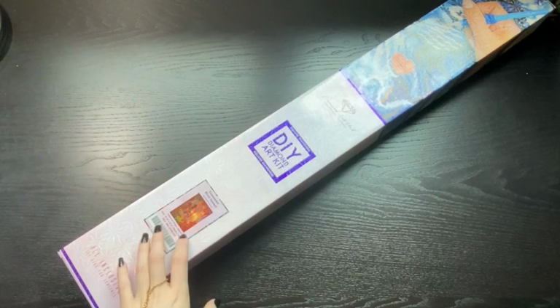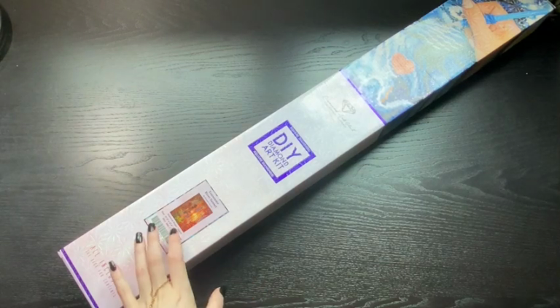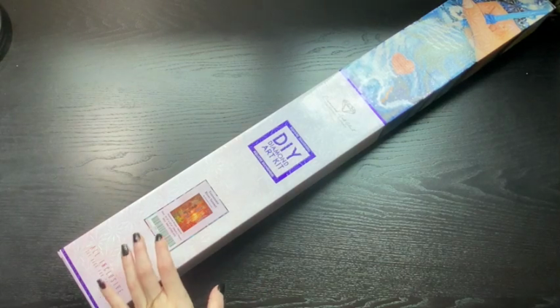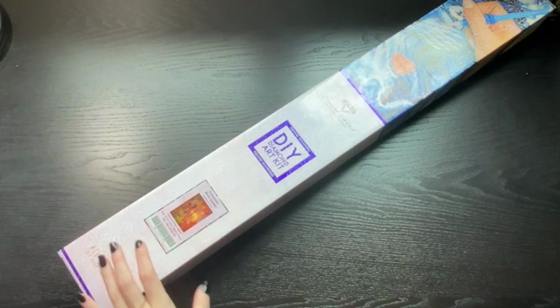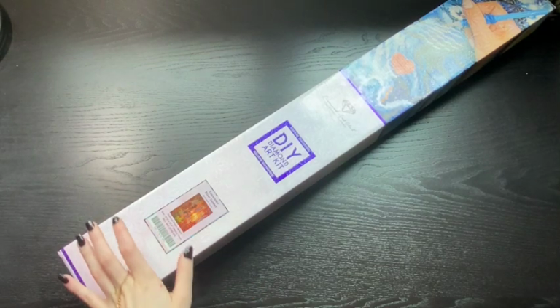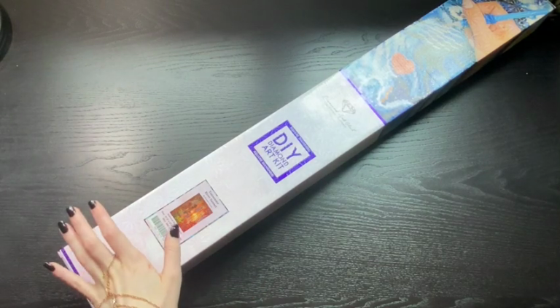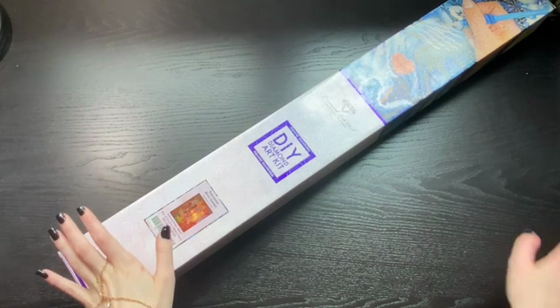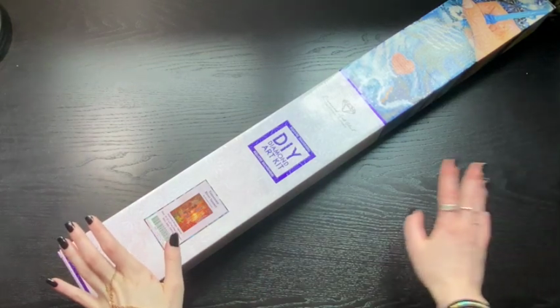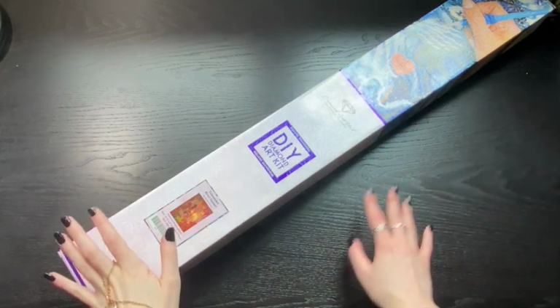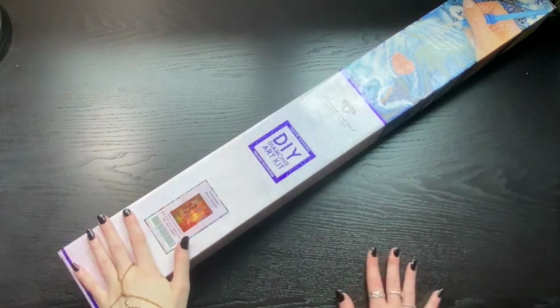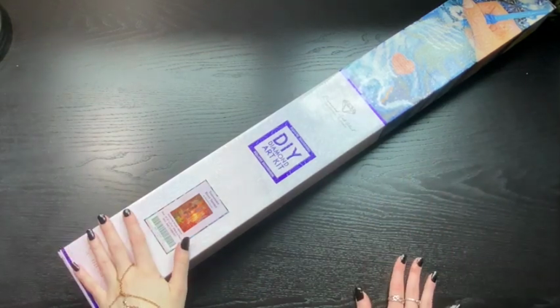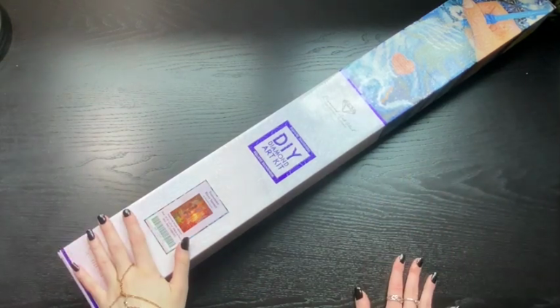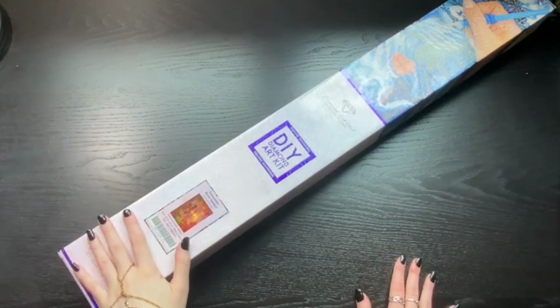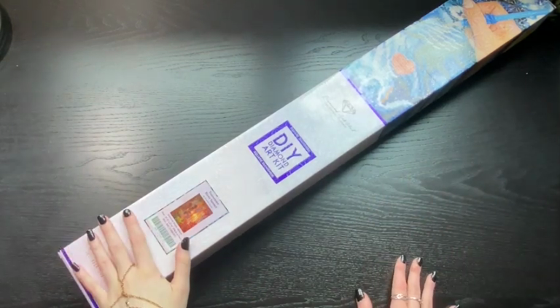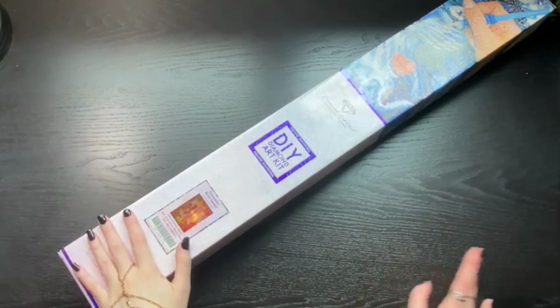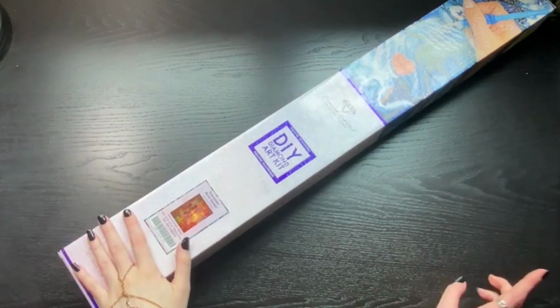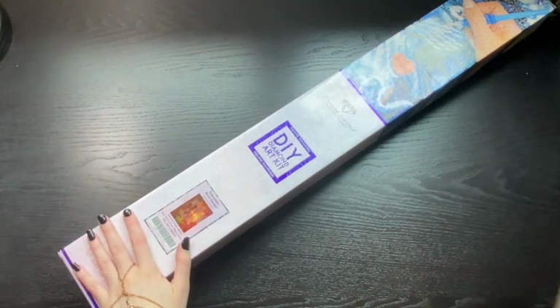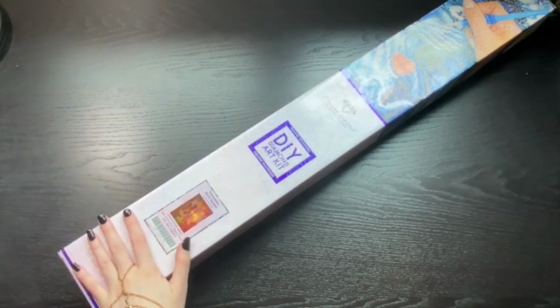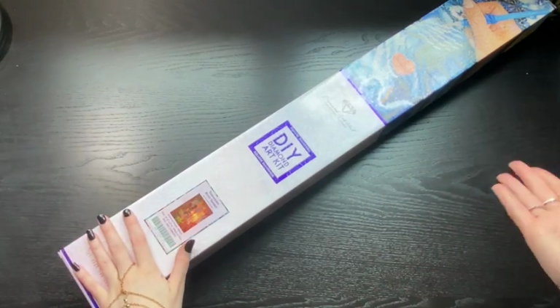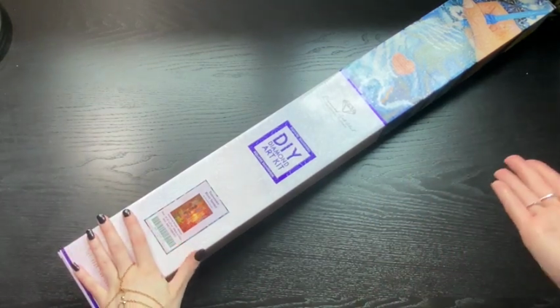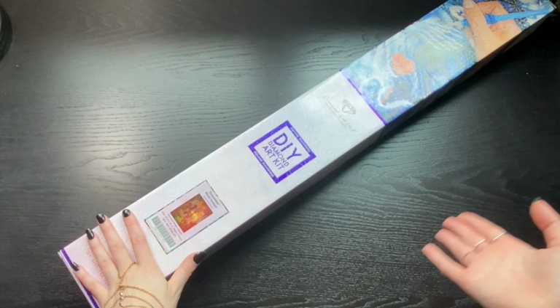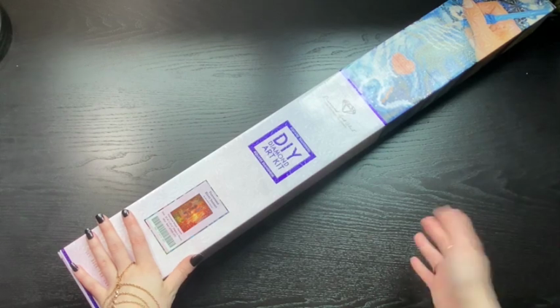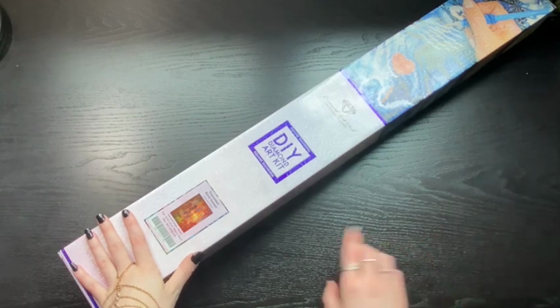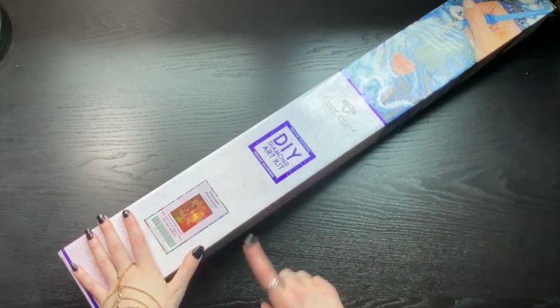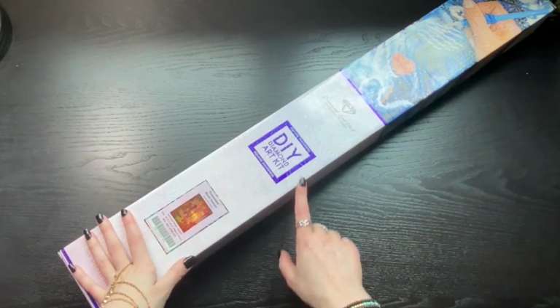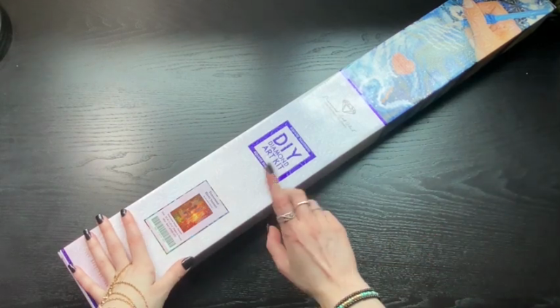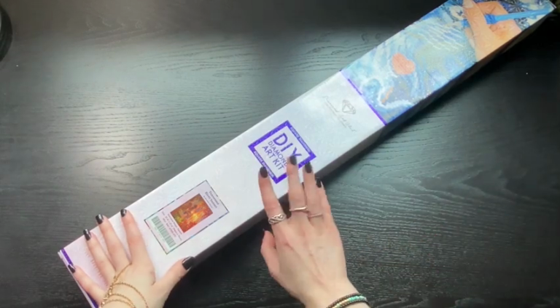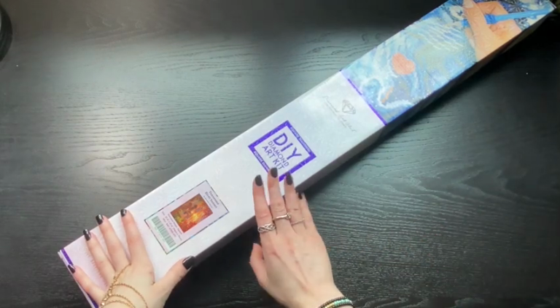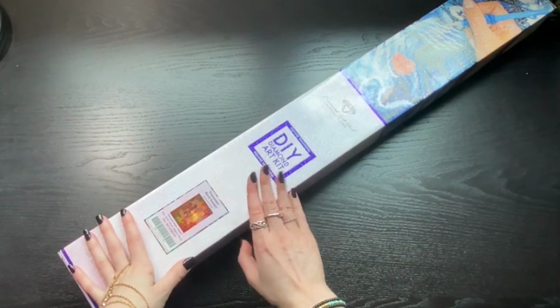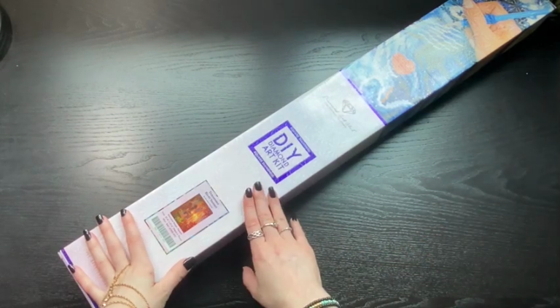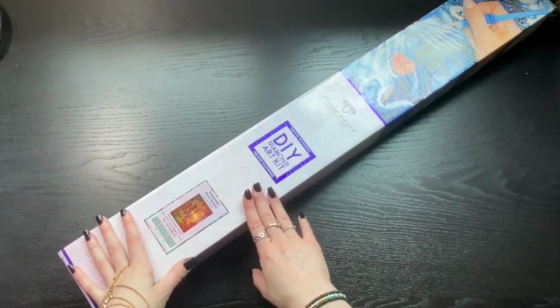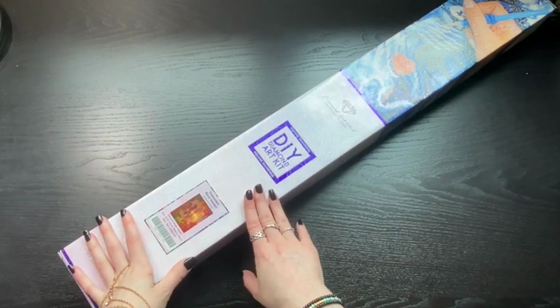Hello, my name is C, and today I have an unboxing for you. This time it is from Diamond Art Club.